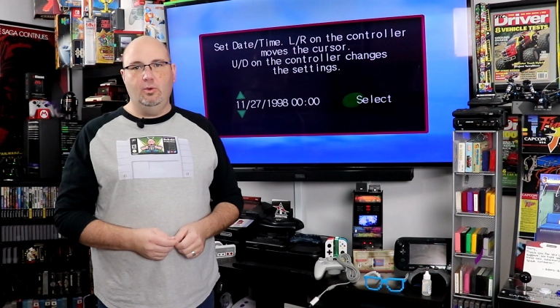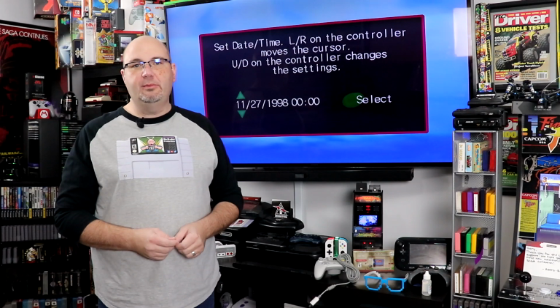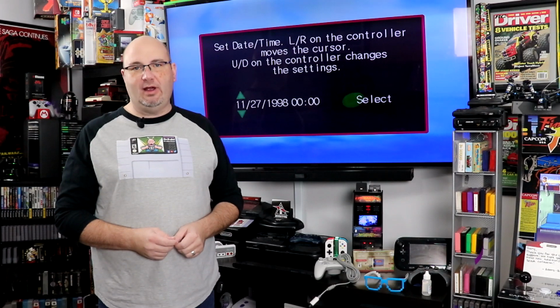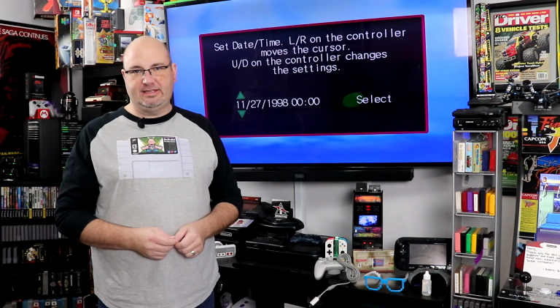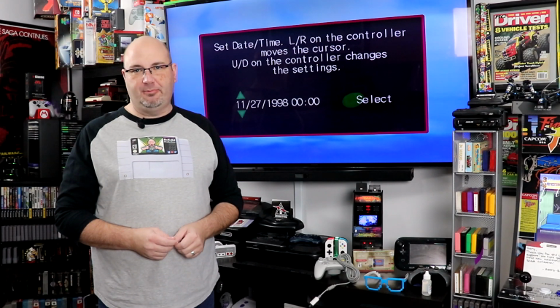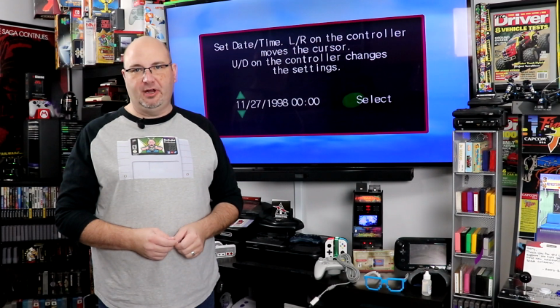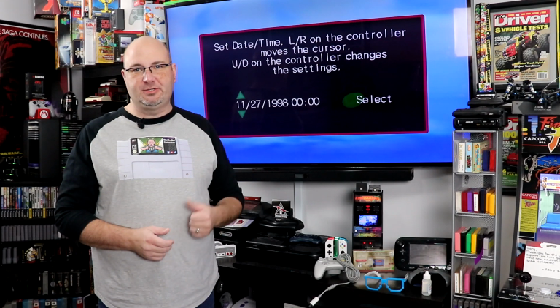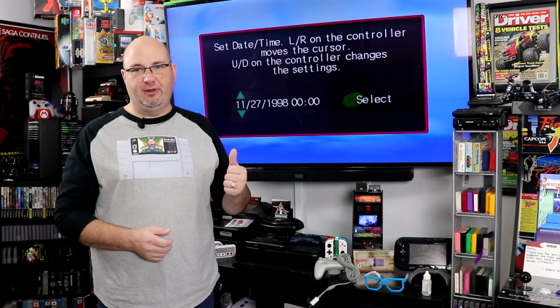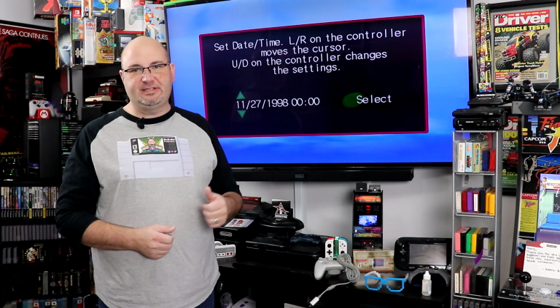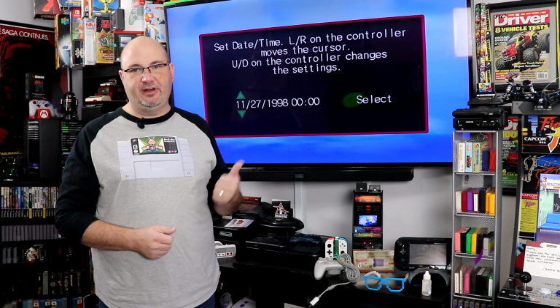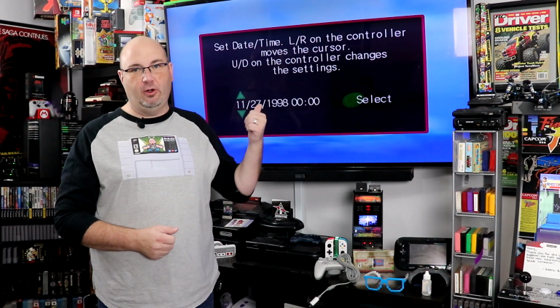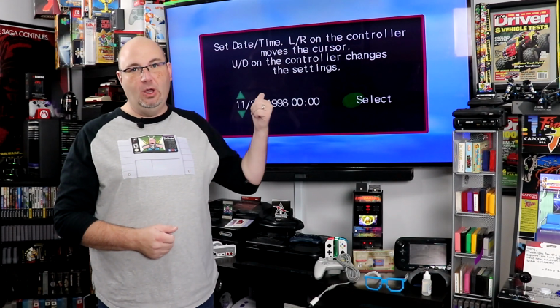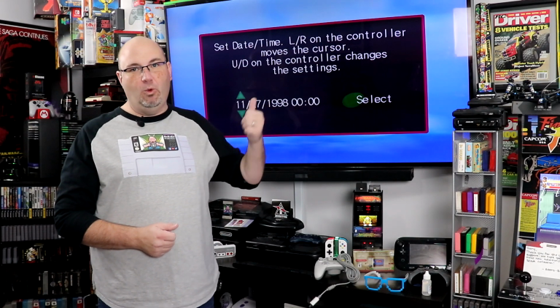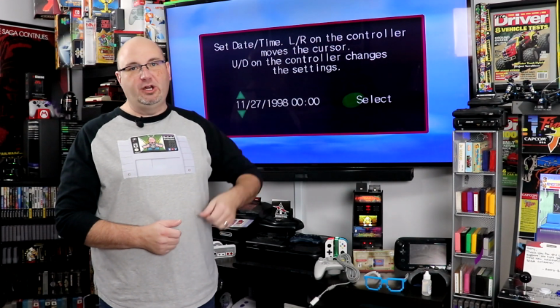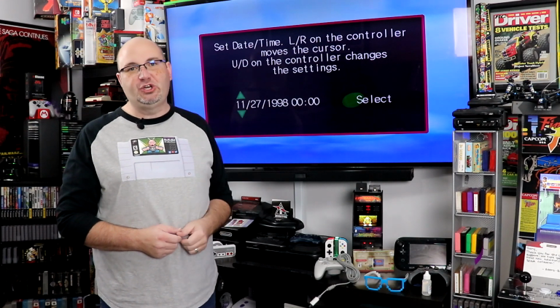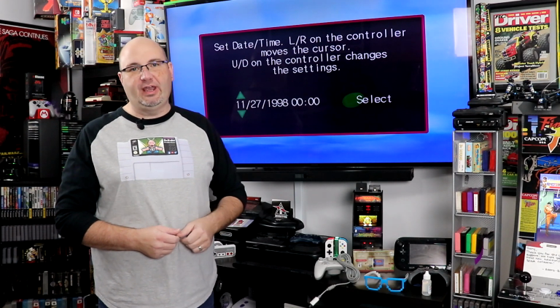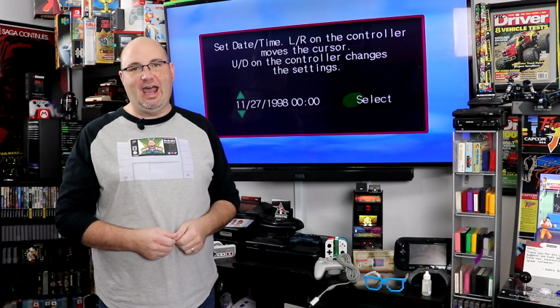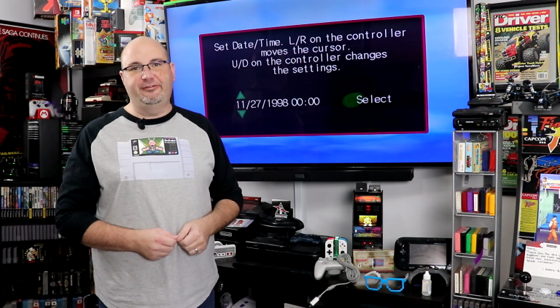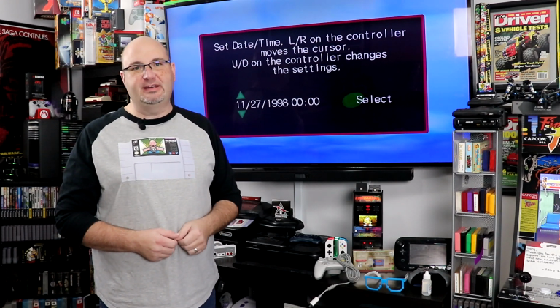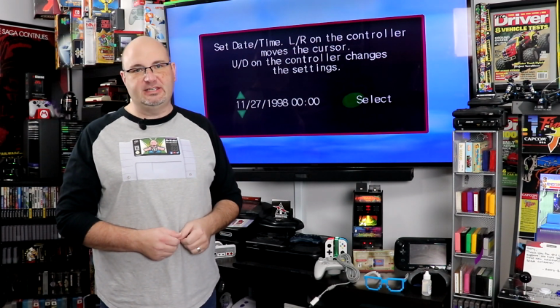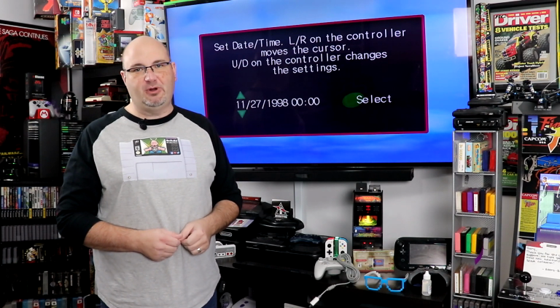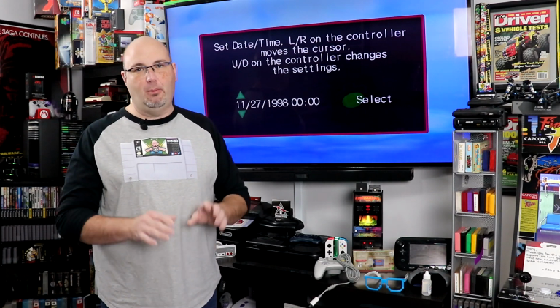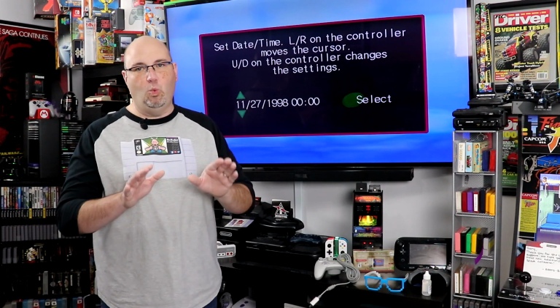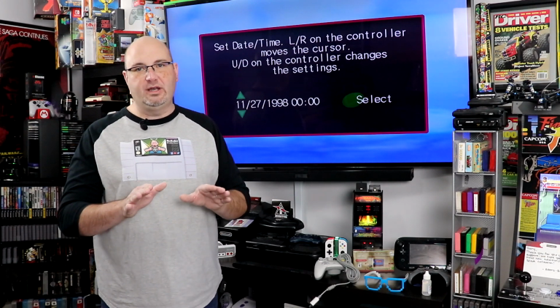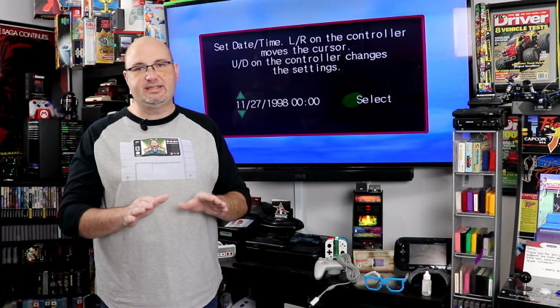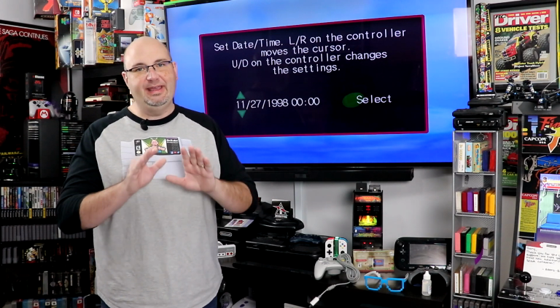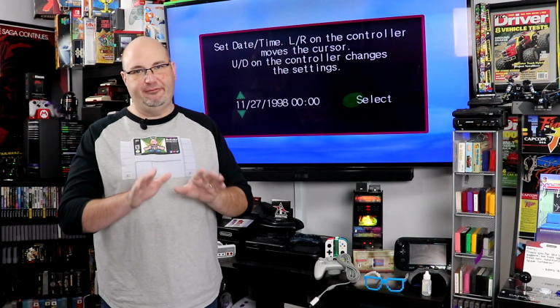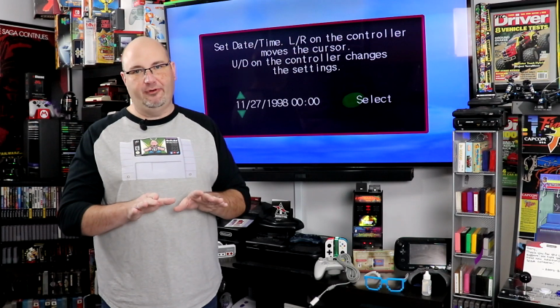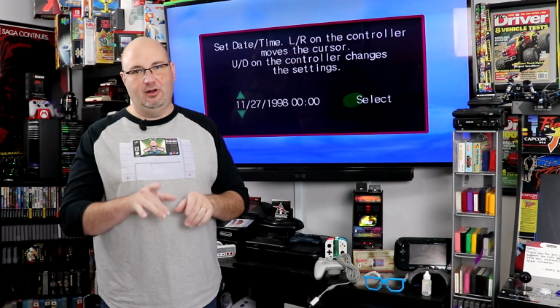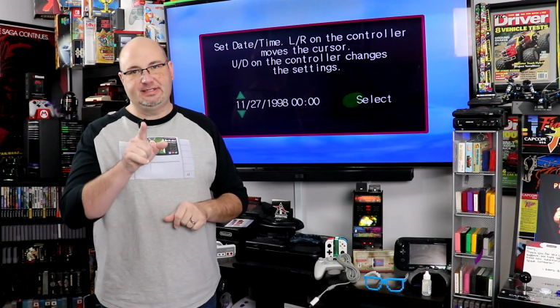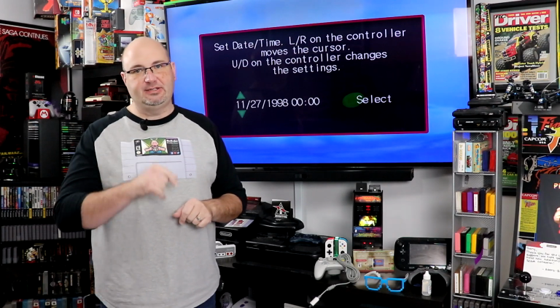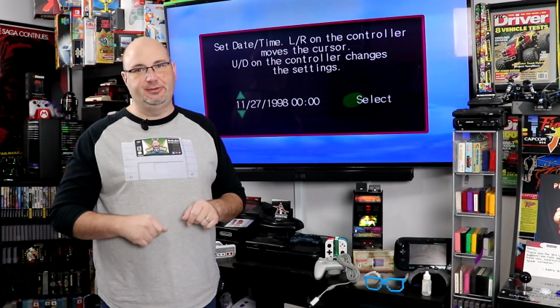Welcome to RockSolid Productions, where in this video we're going to show you how to fix this problem once and for all. Stay tuned.